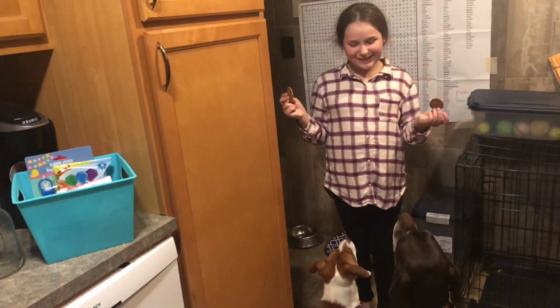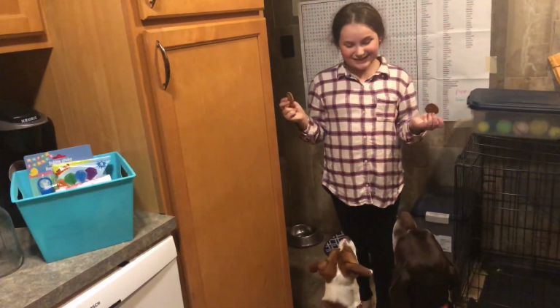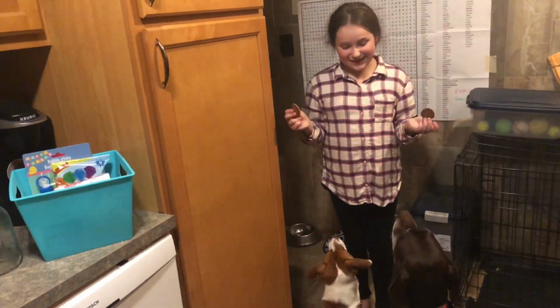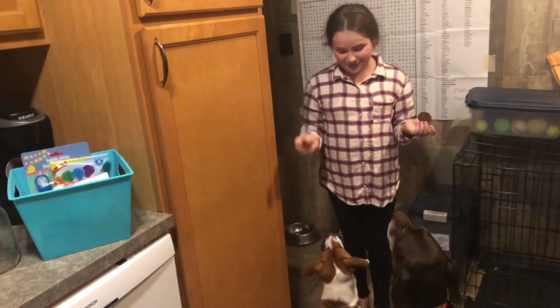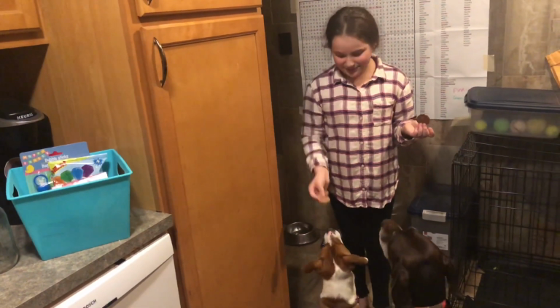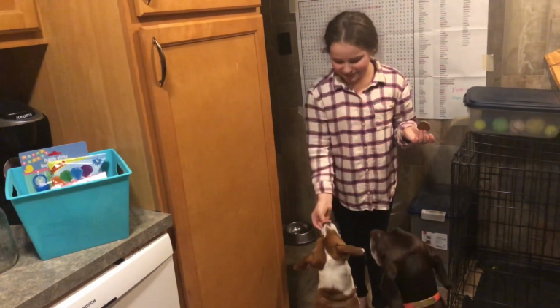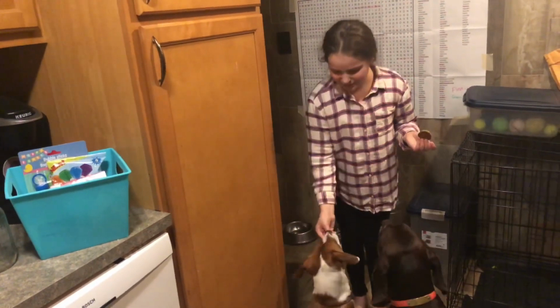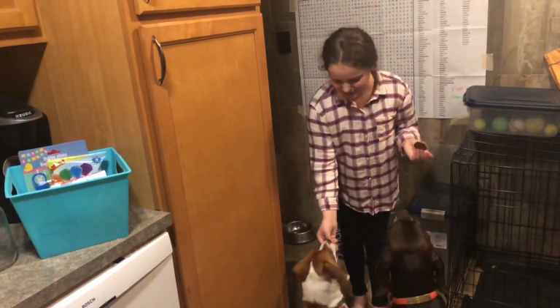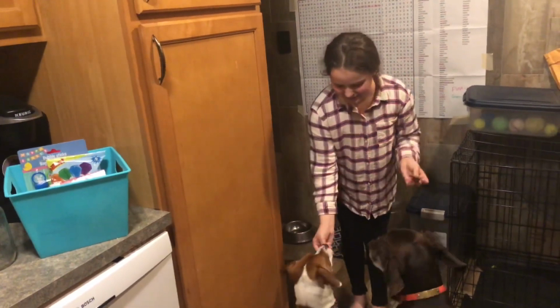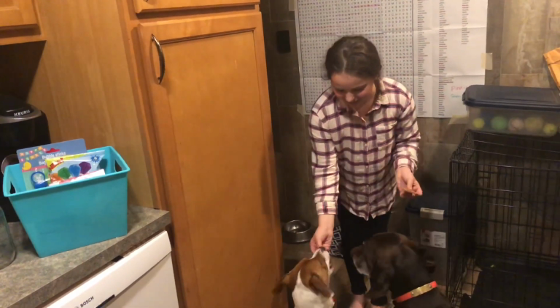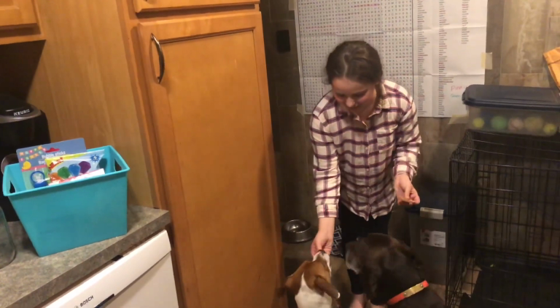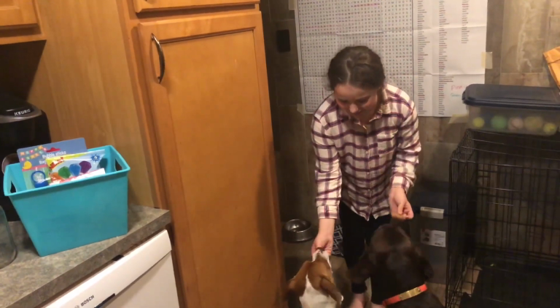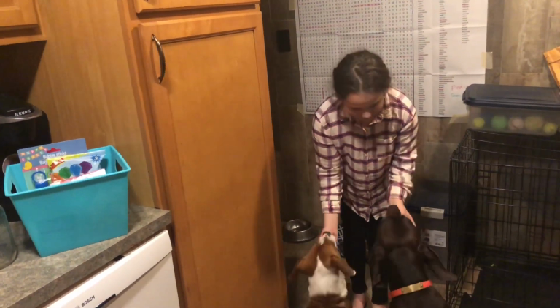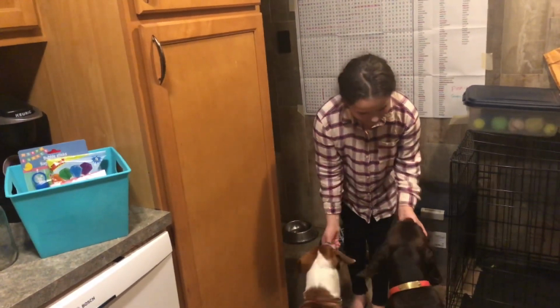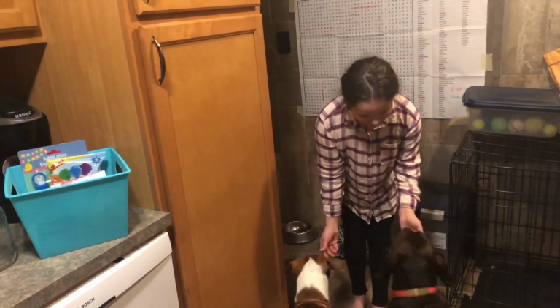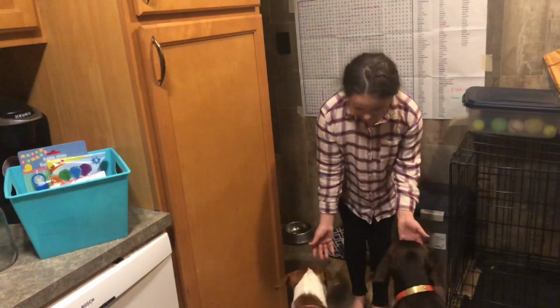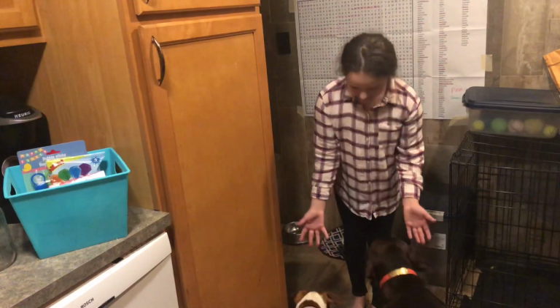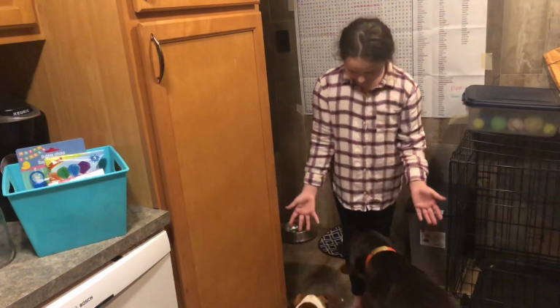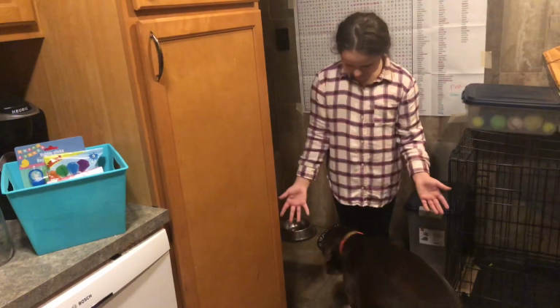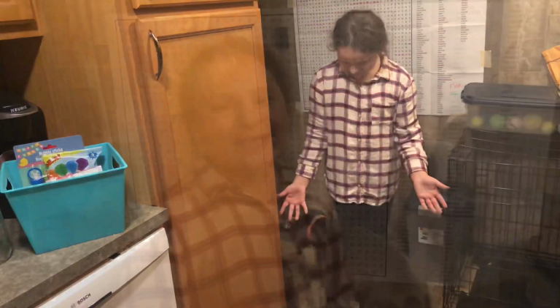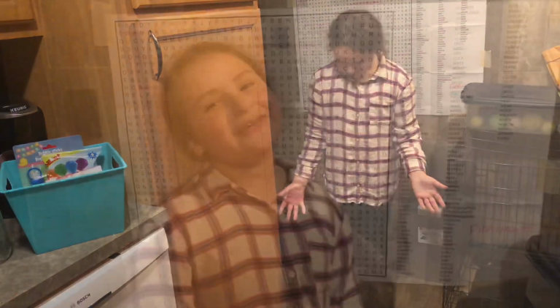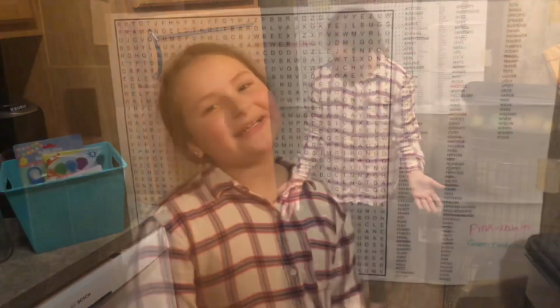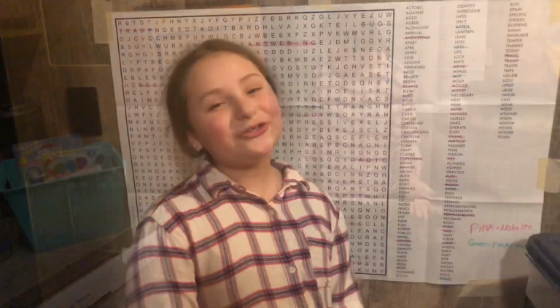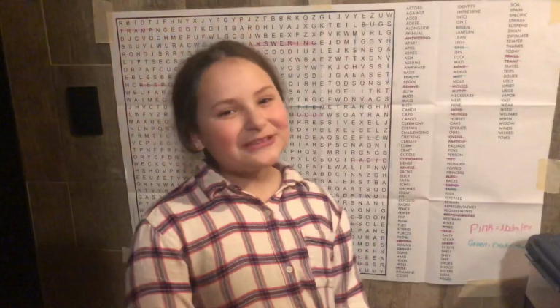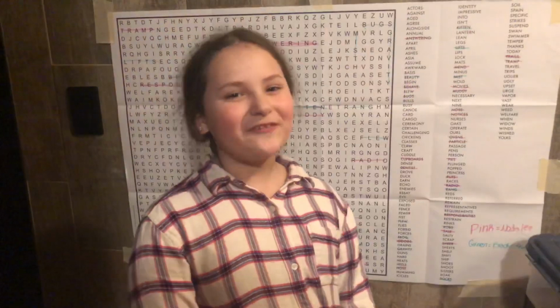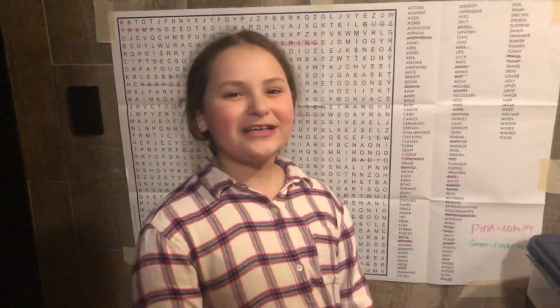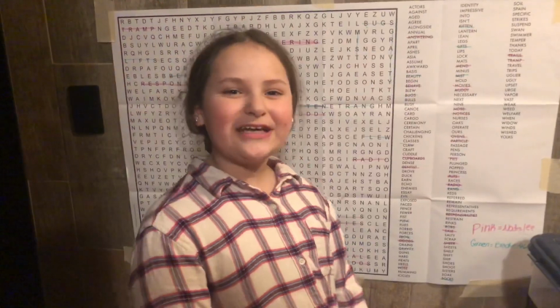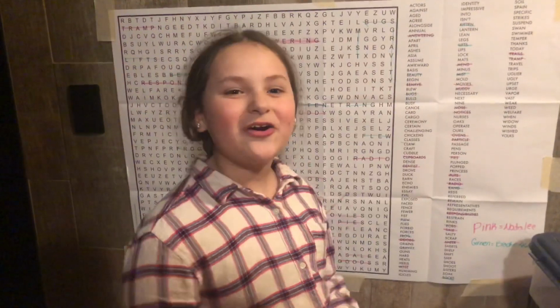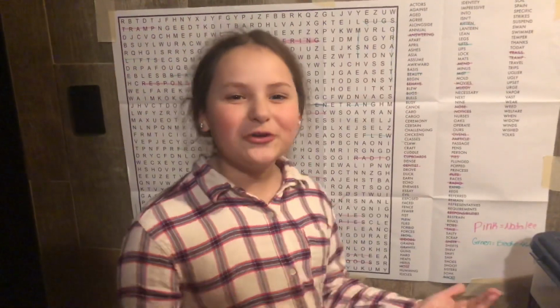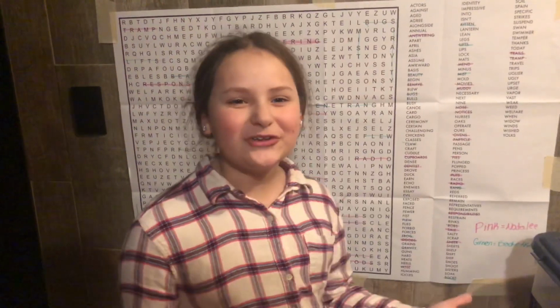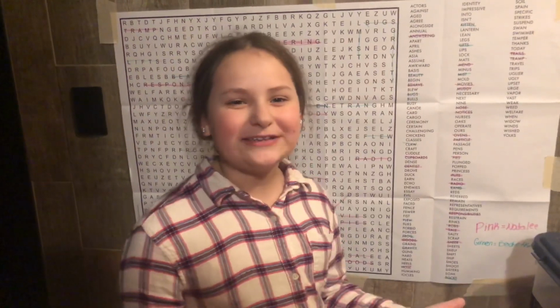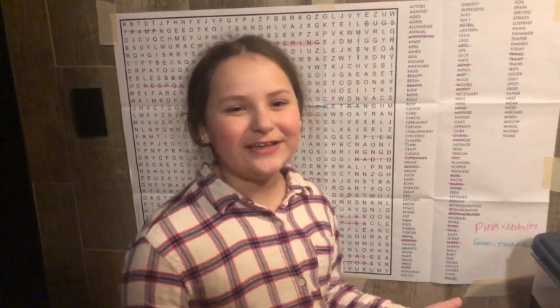It's time for them to enjoy their treats. There you go, Candy. Thank you guys so much for watching, I hope you enjoyed this video.